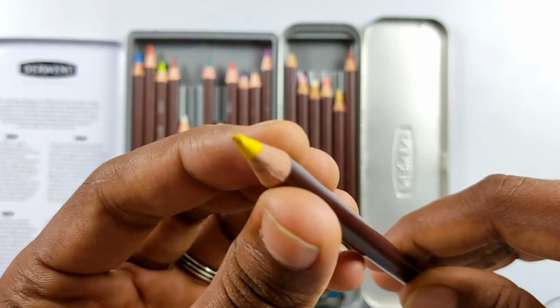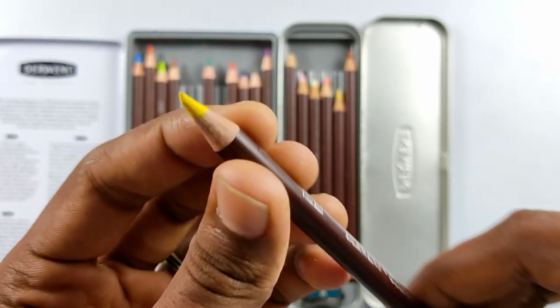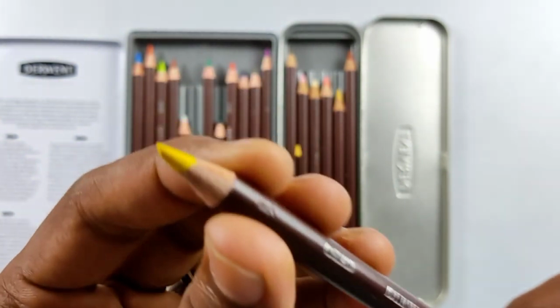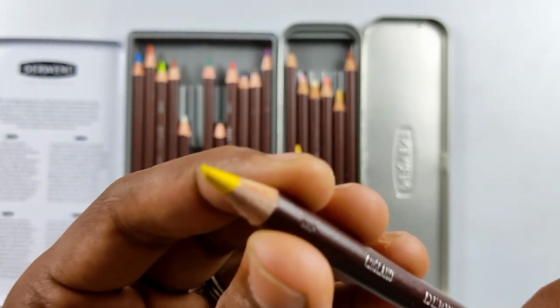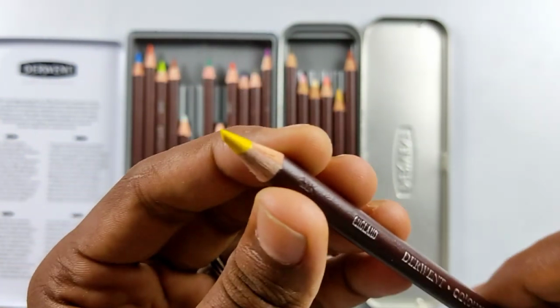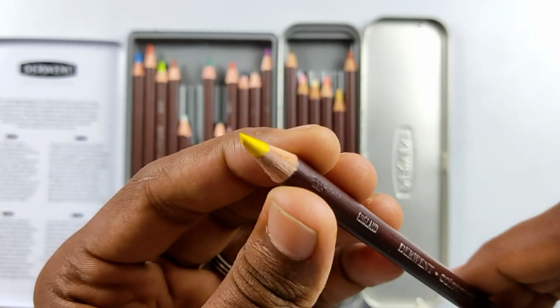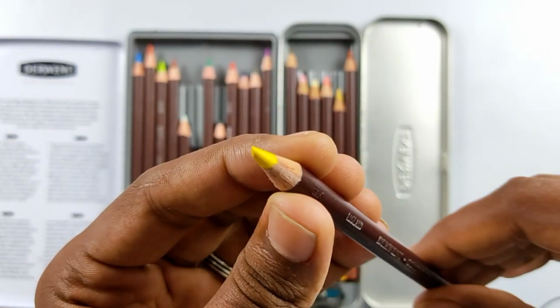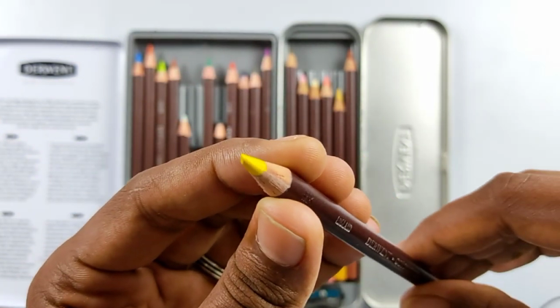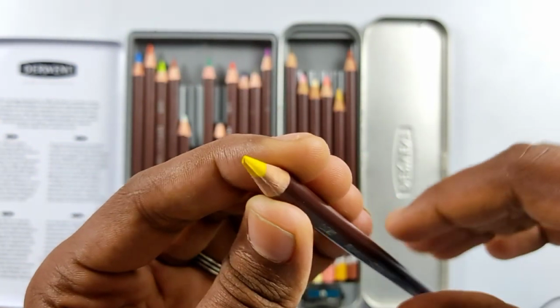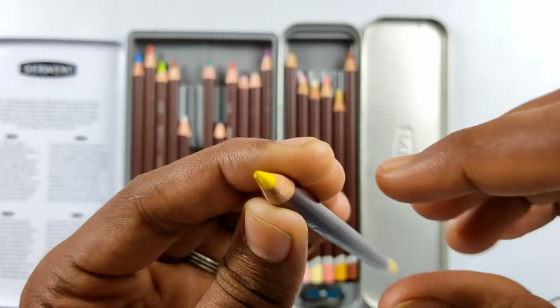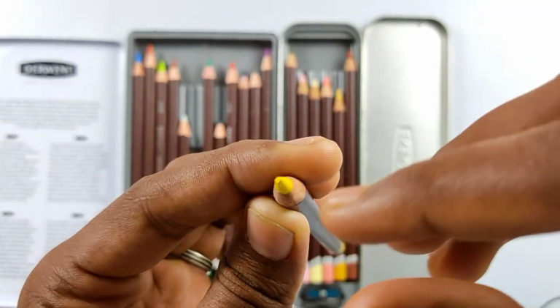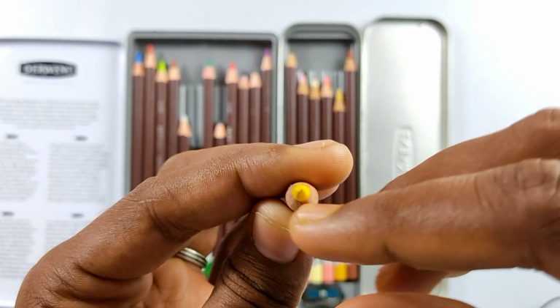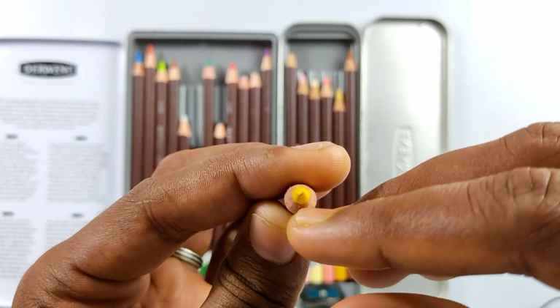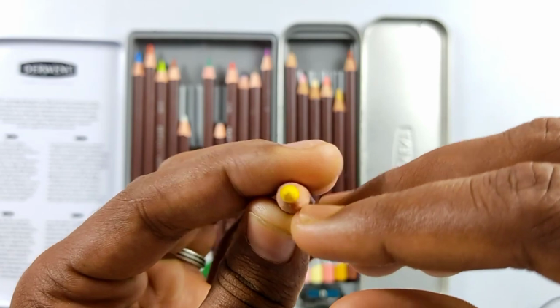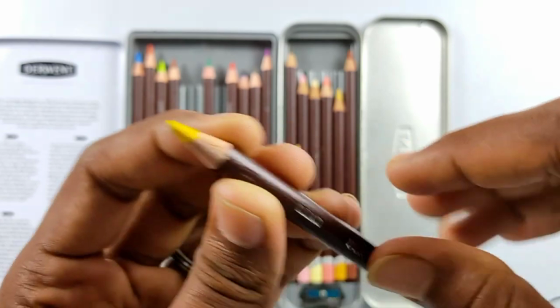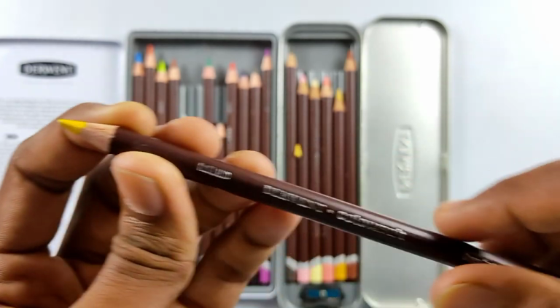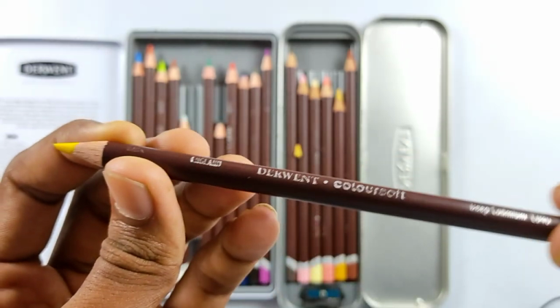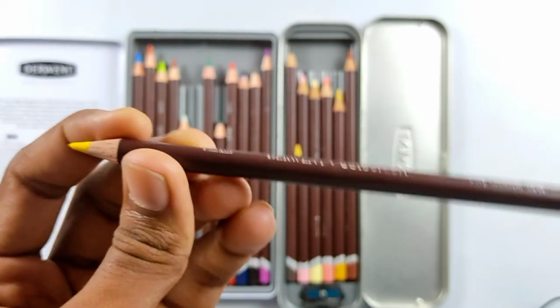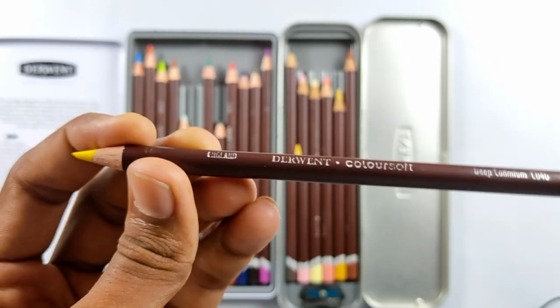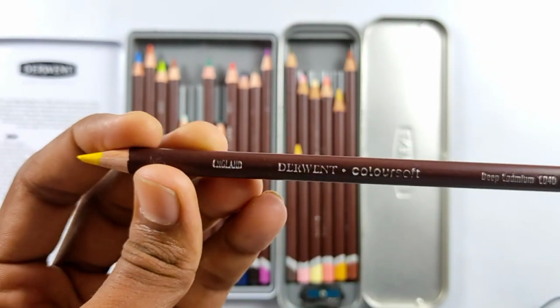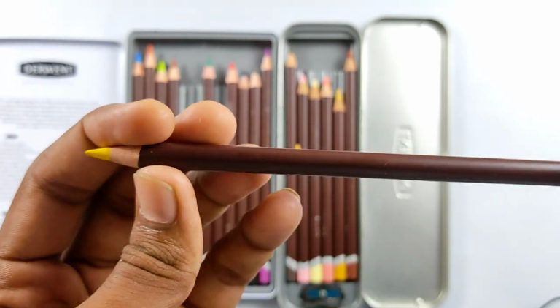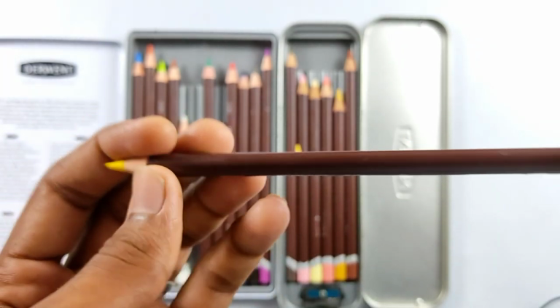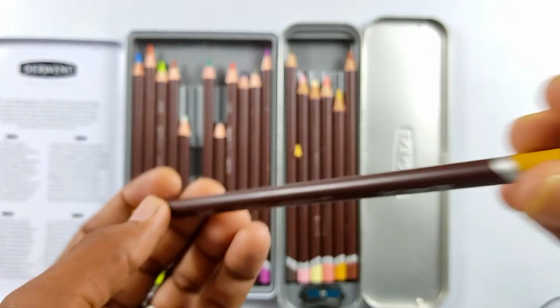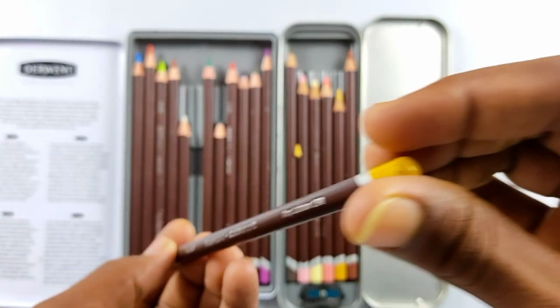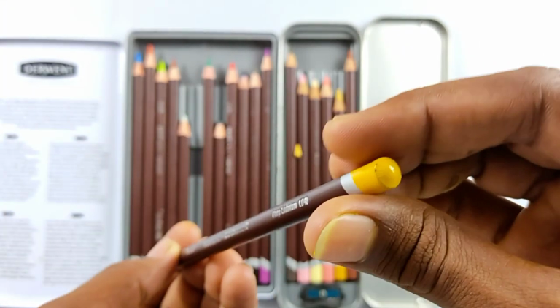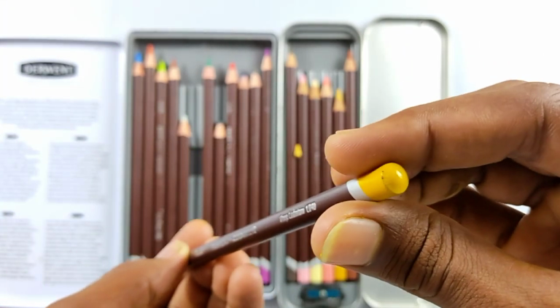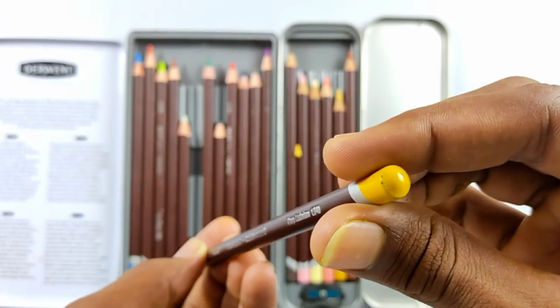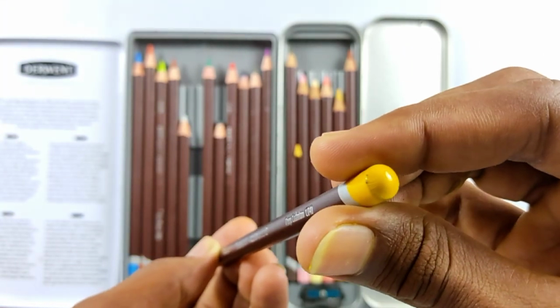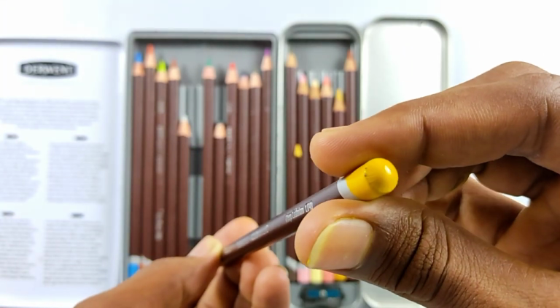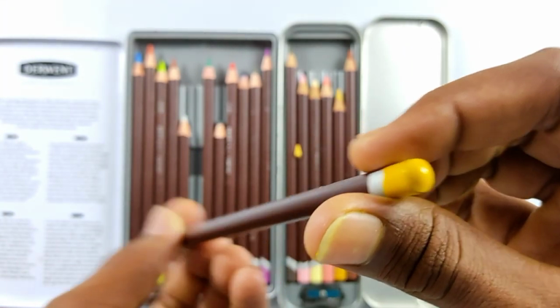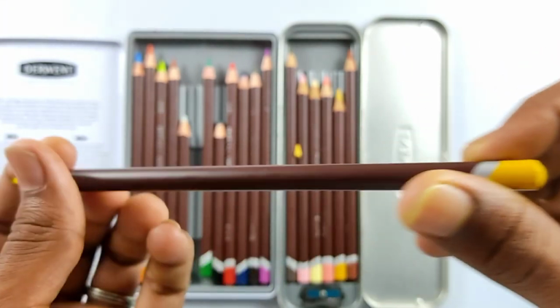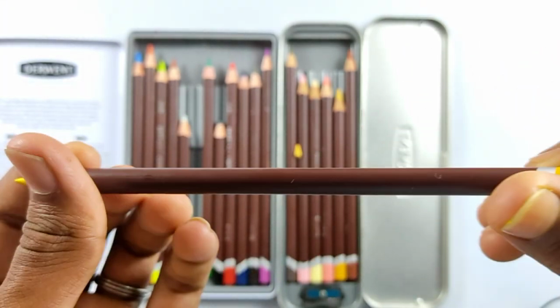The pencil barrel is 8 millimeters and the lead is 5 millimeters in diameter. So this is not a thin pencil by any means - this is a pretty thick pencil which will give you bold lines.